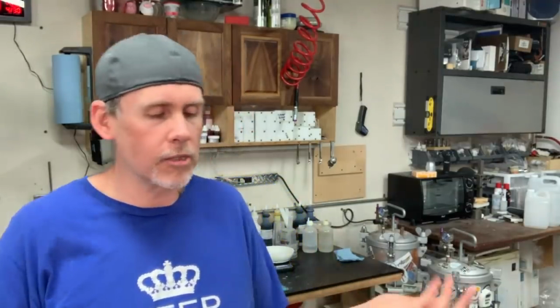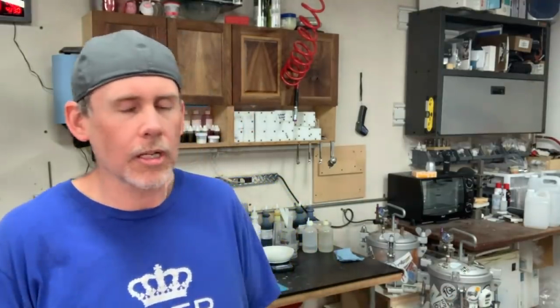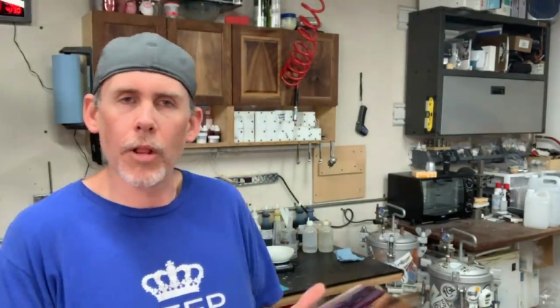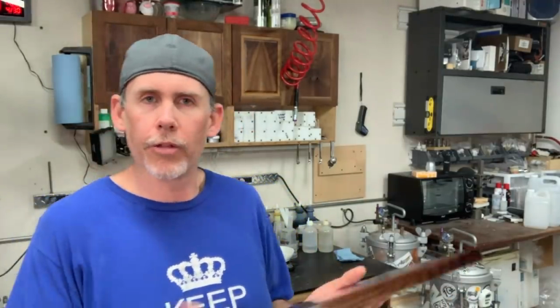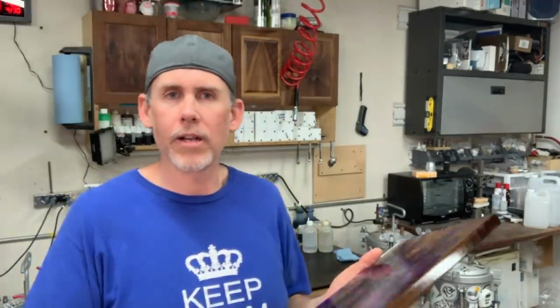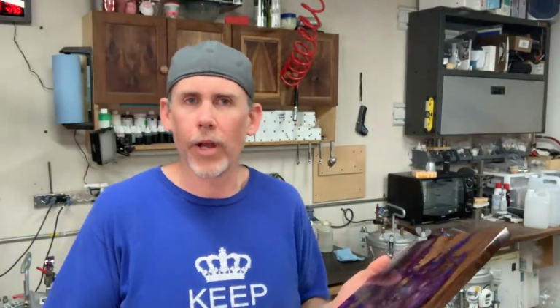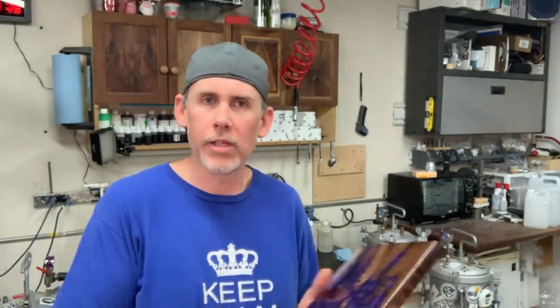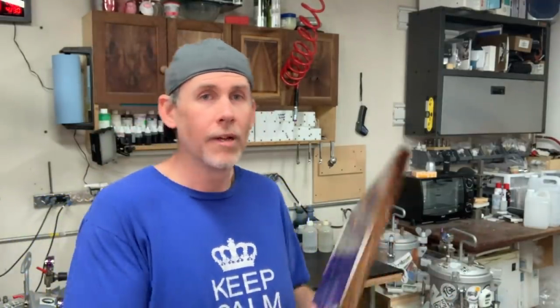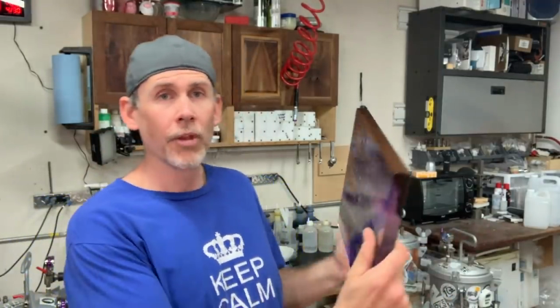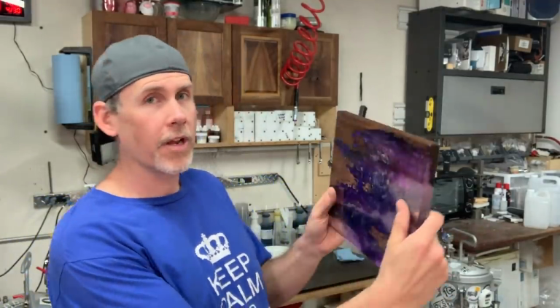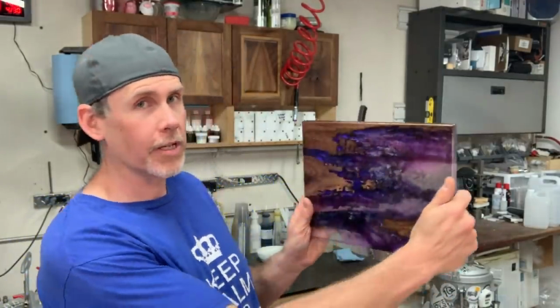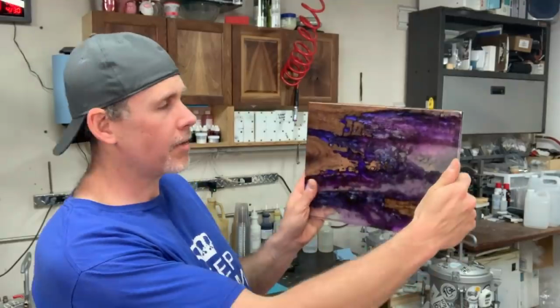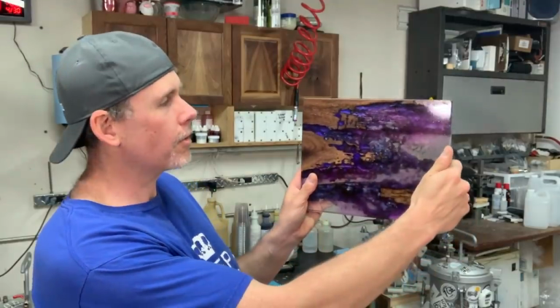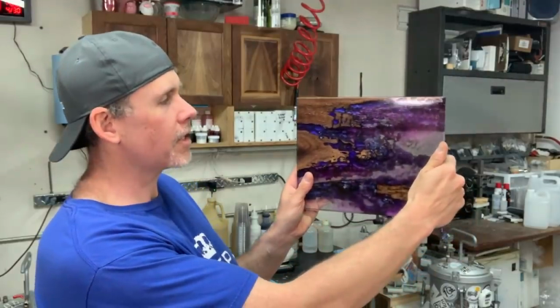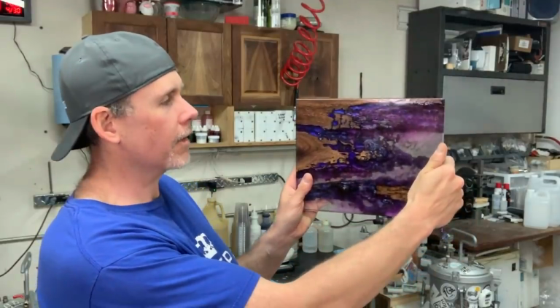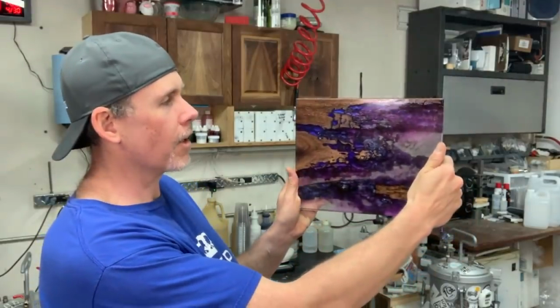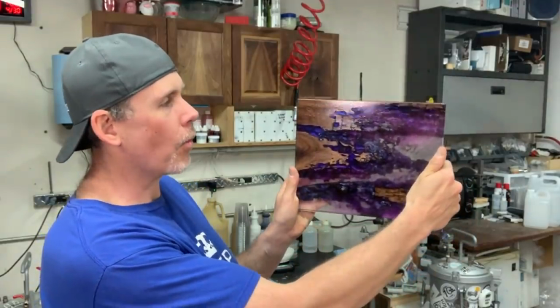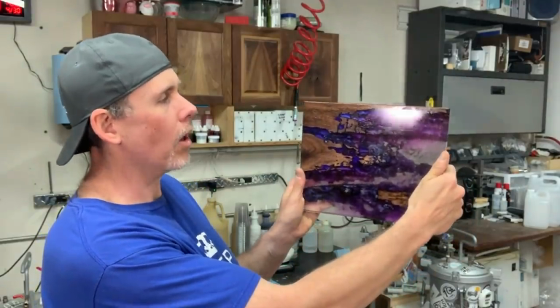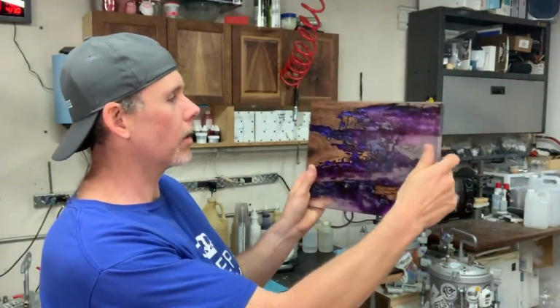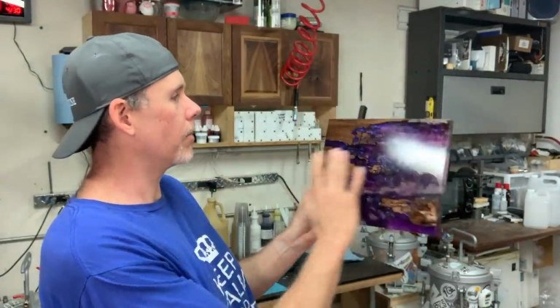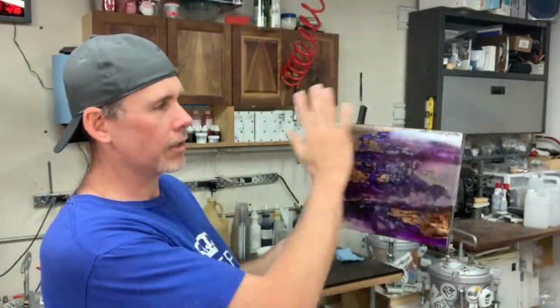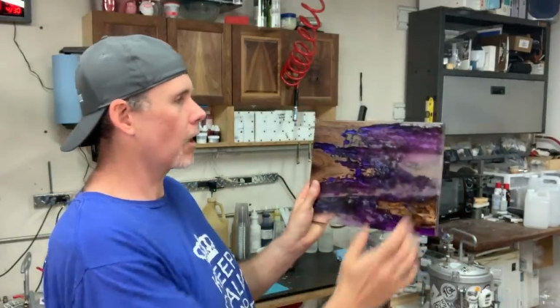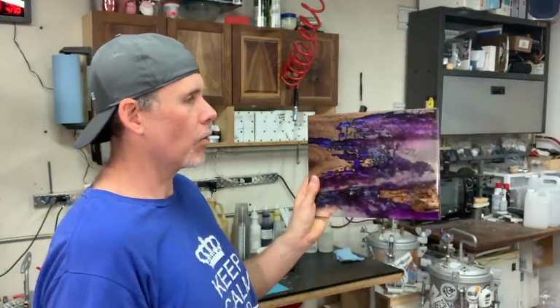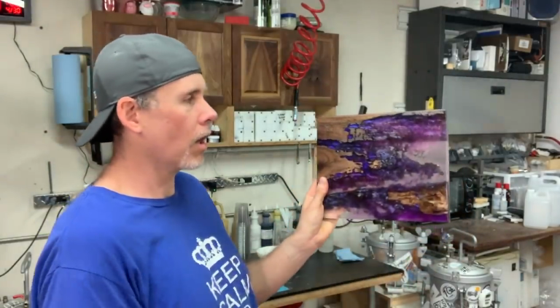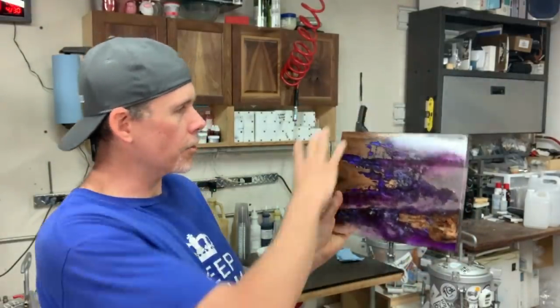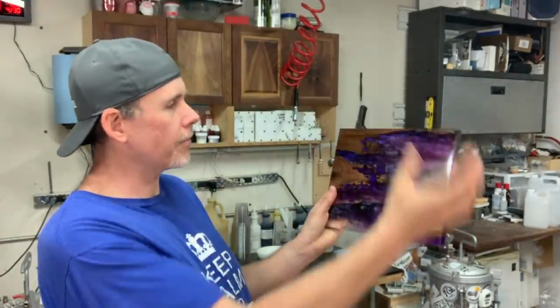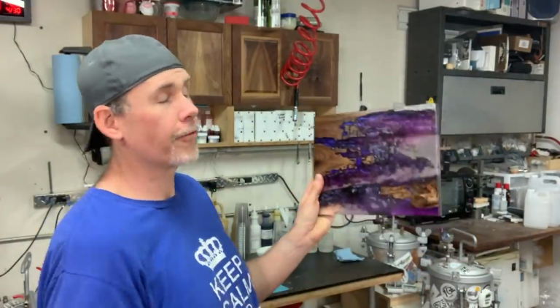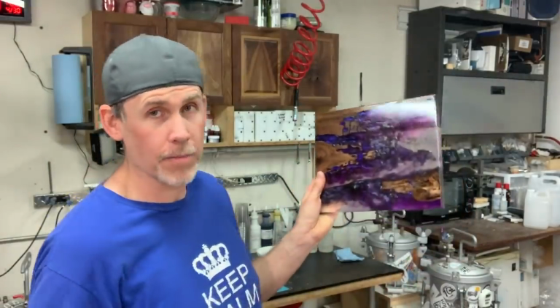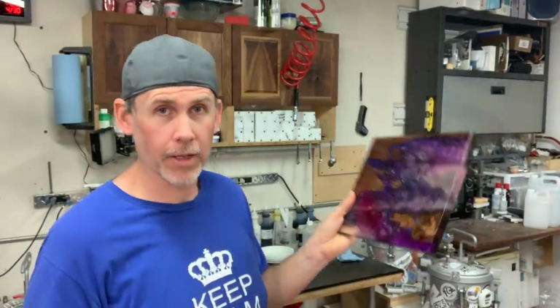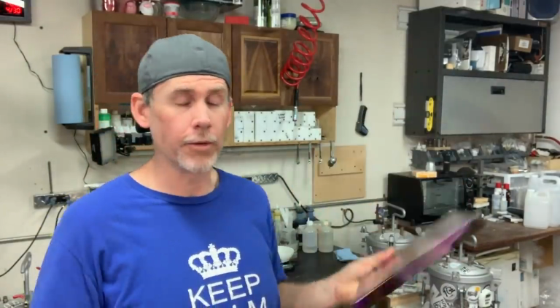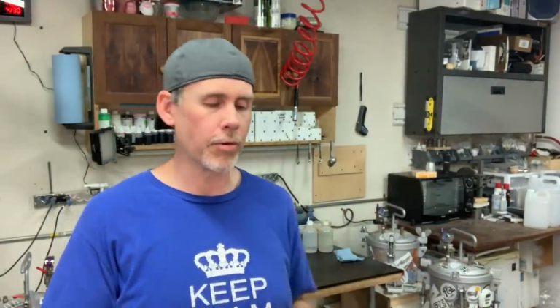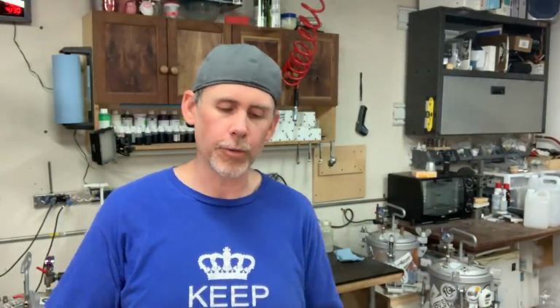Just a couple other thoughts — frankly, you could just hang this on the wall, call it wall art. You could even frame it and it would be pretty cool. So it was a really fun project to make.